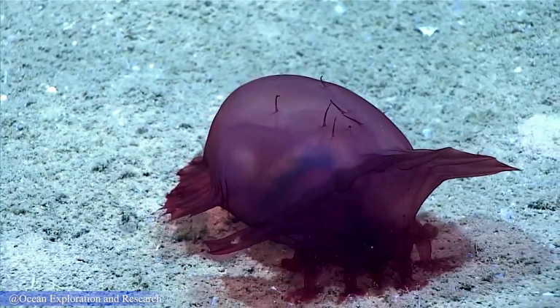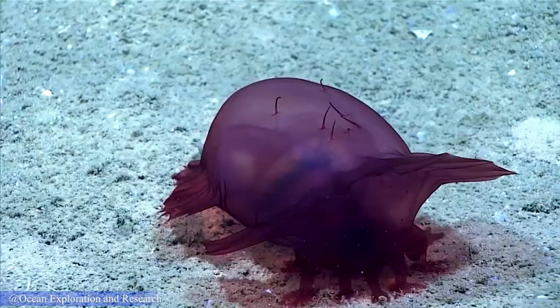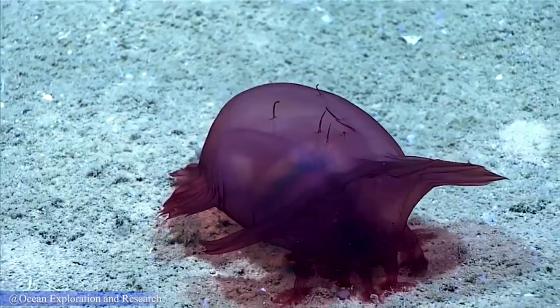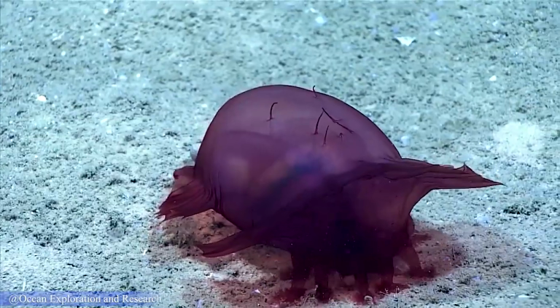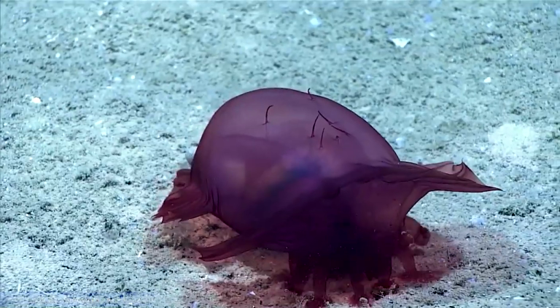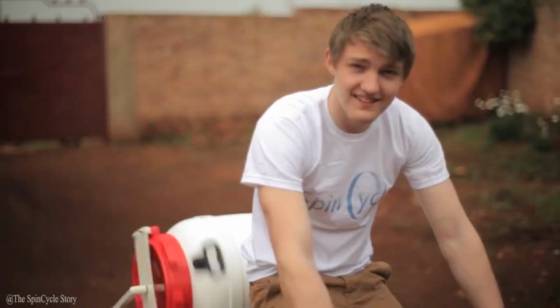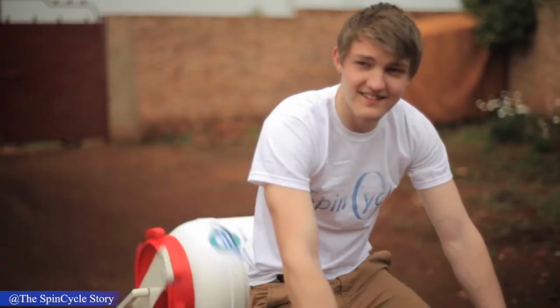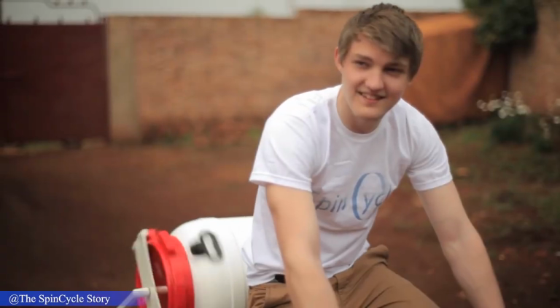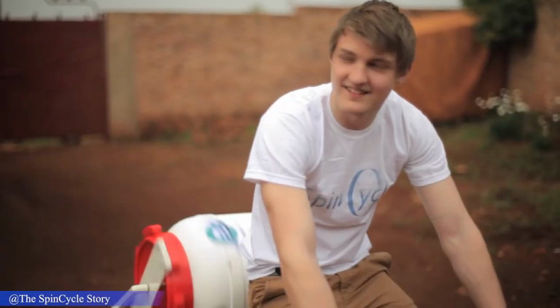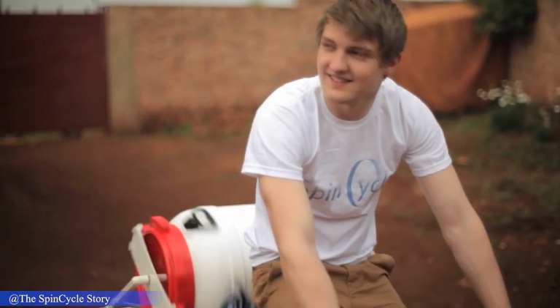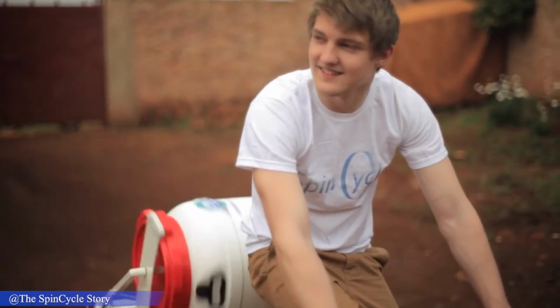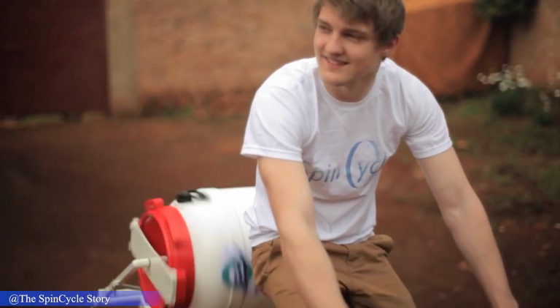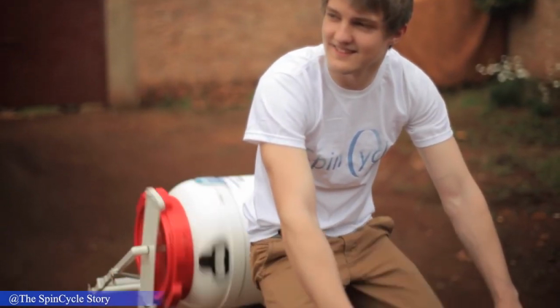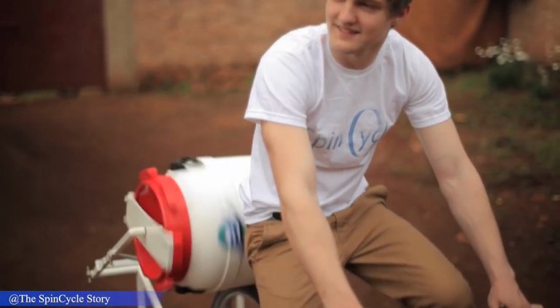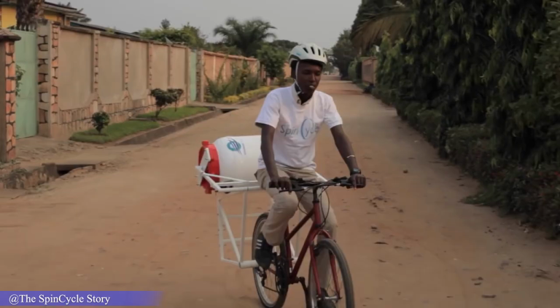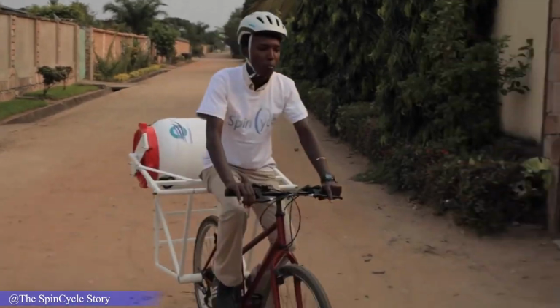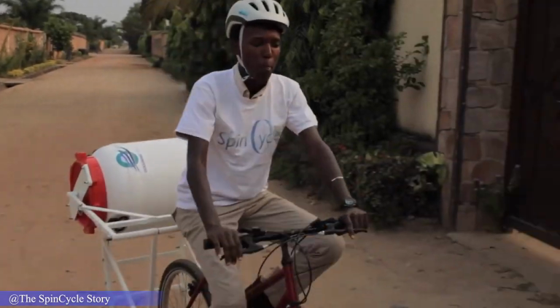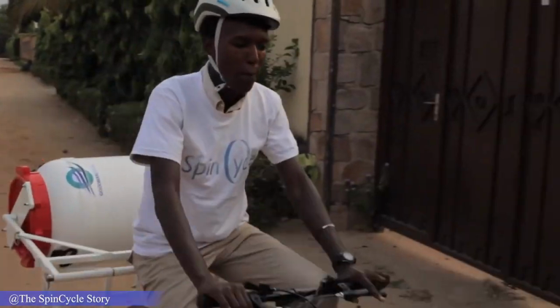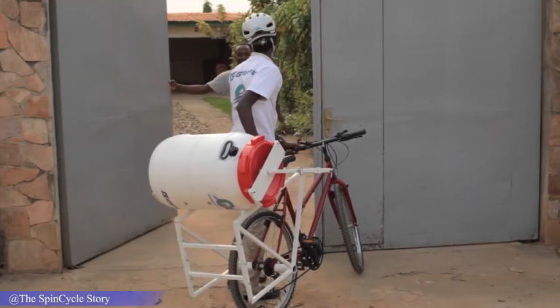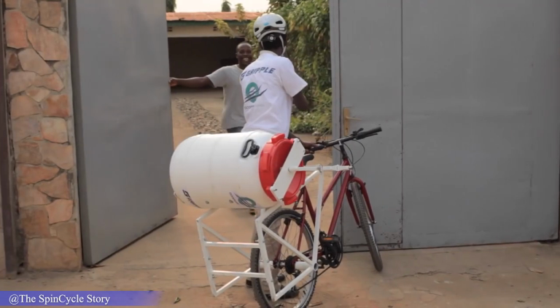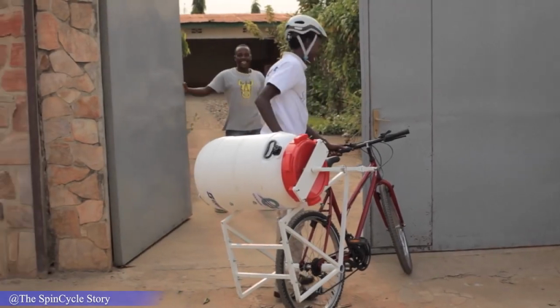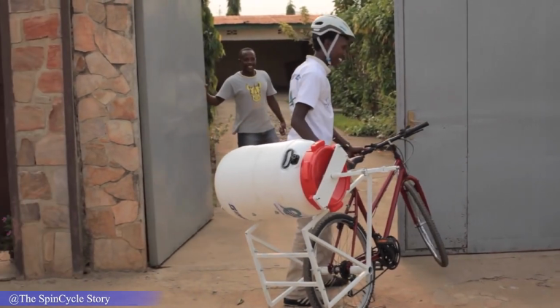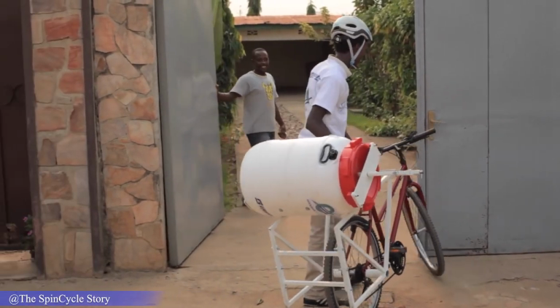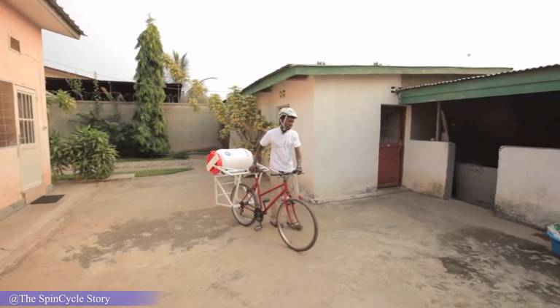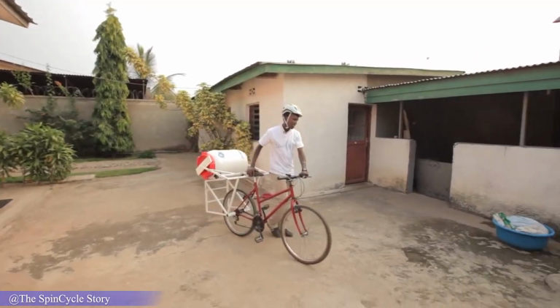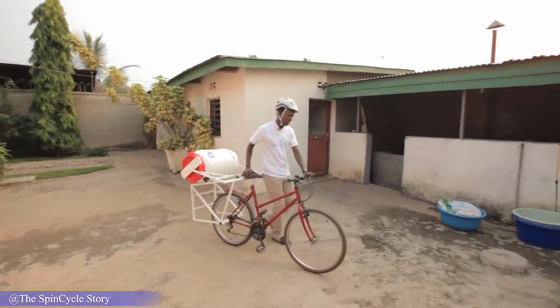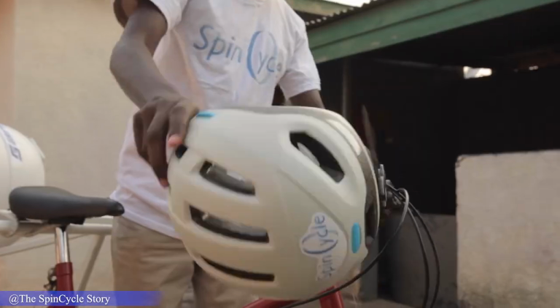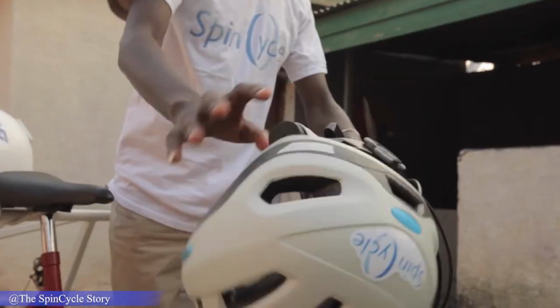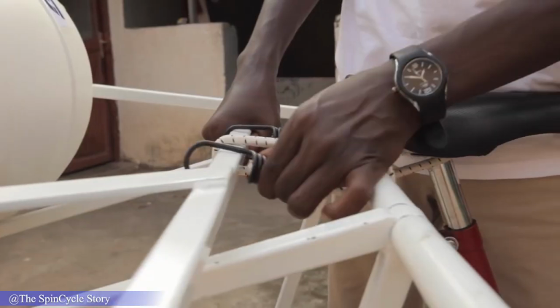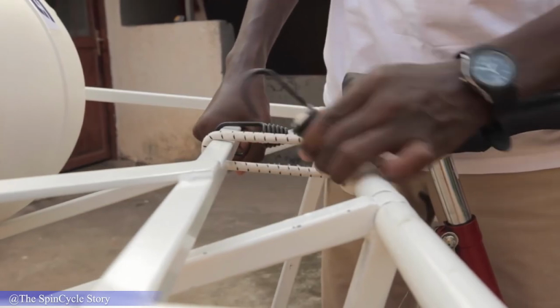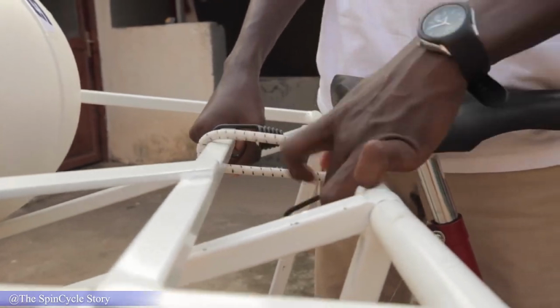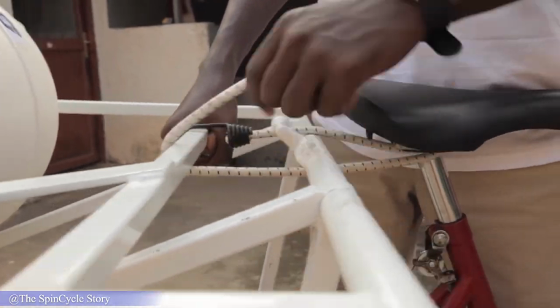This is a washing machine especially designed for people who don't have access to electricity.